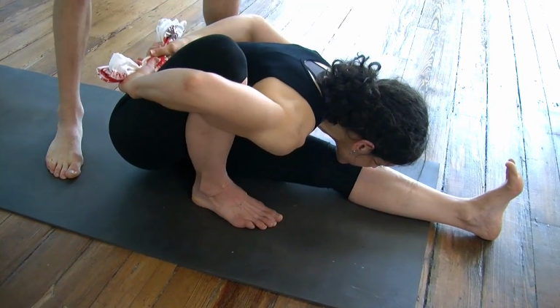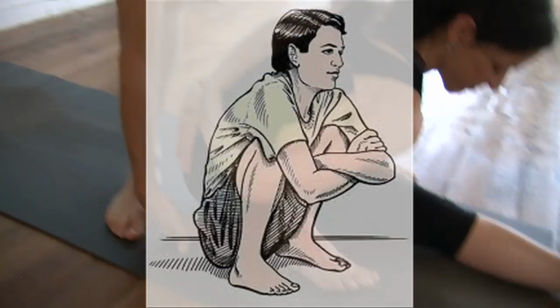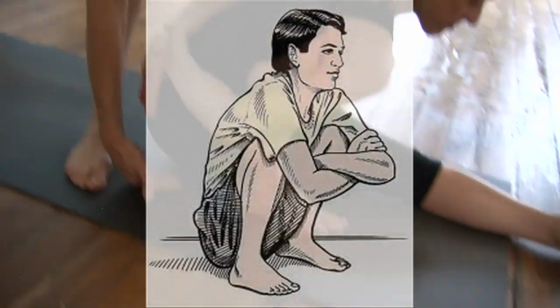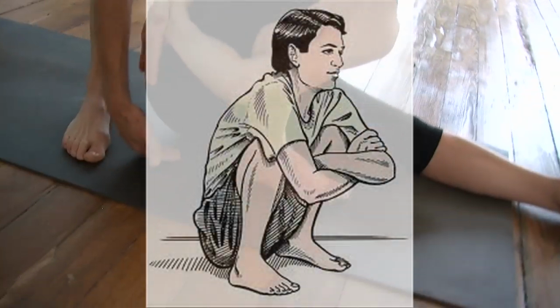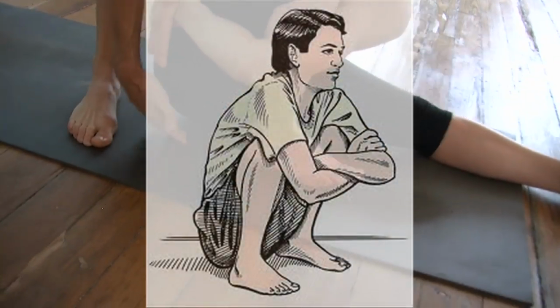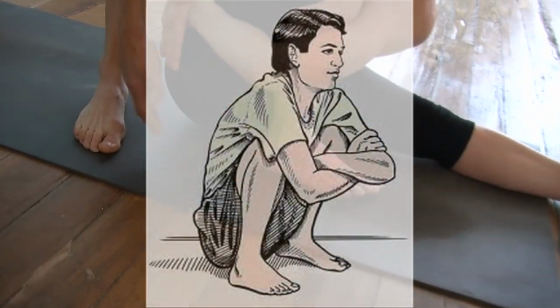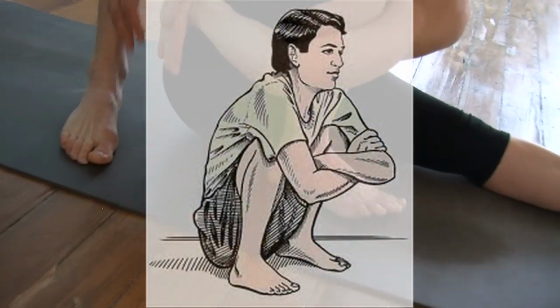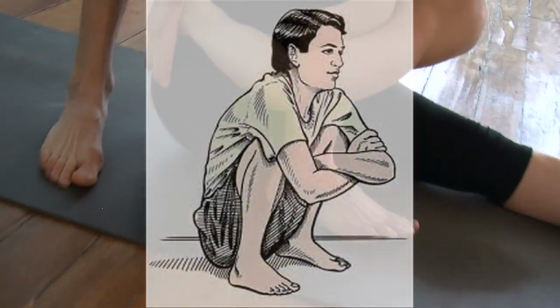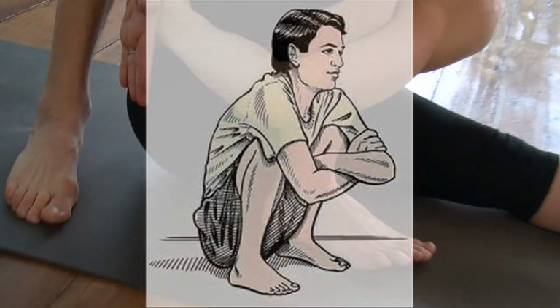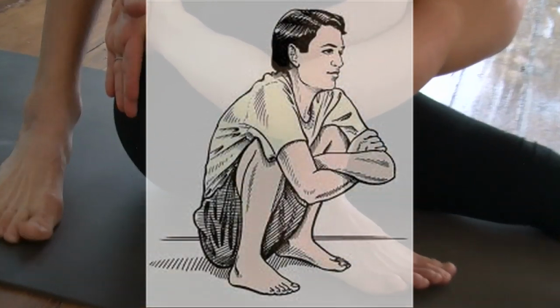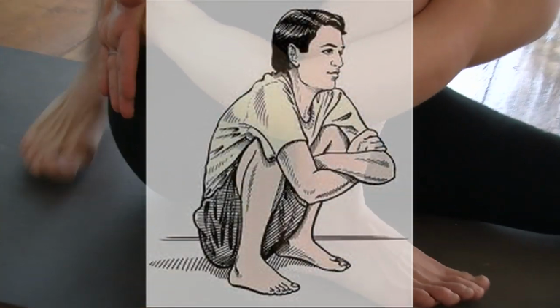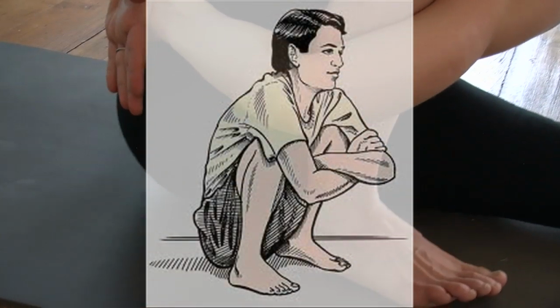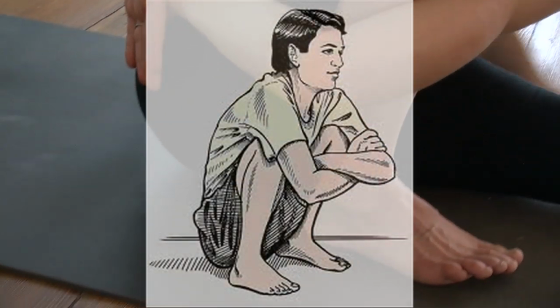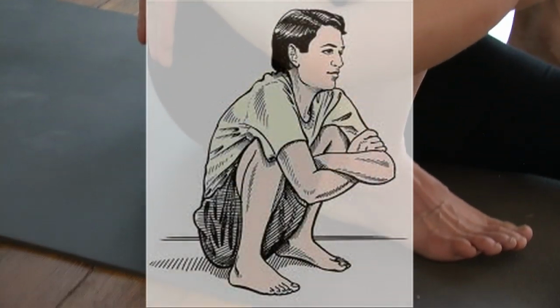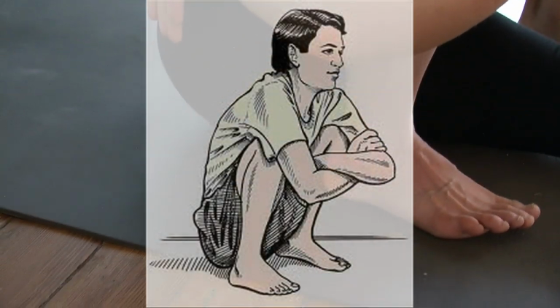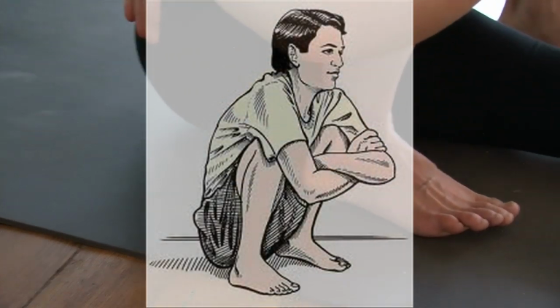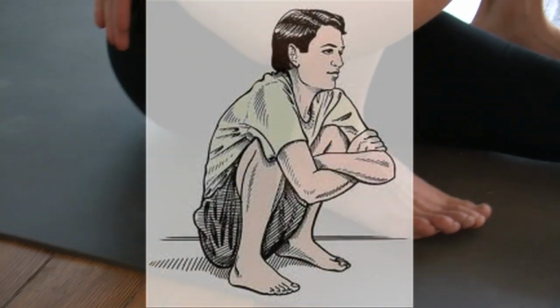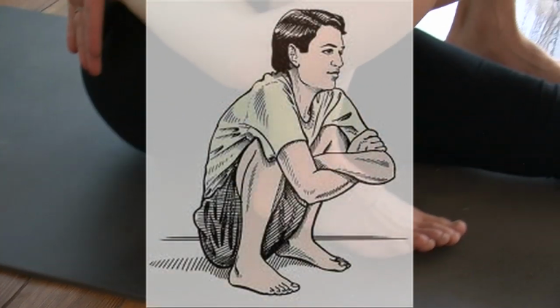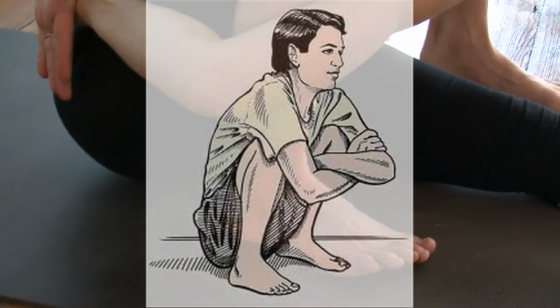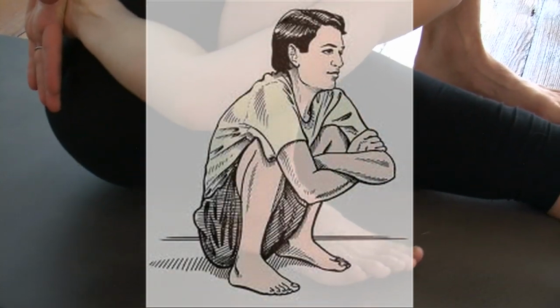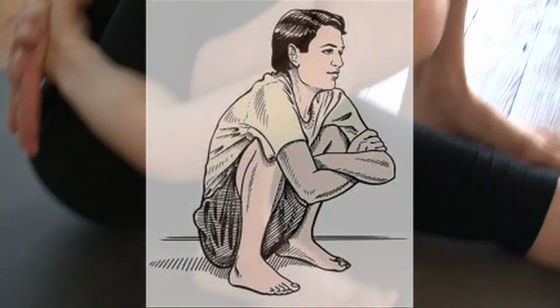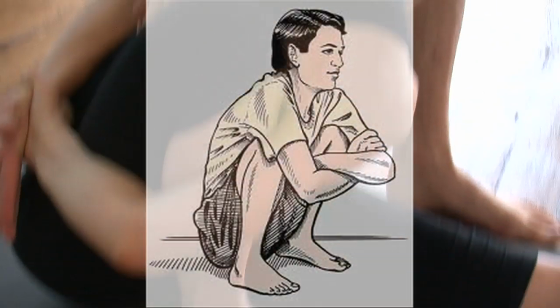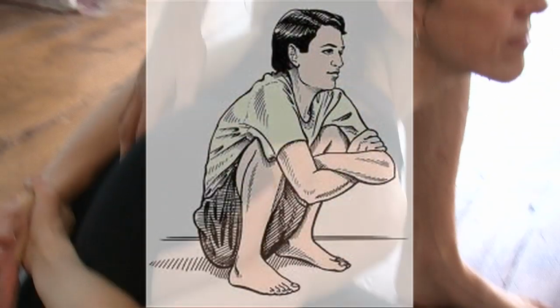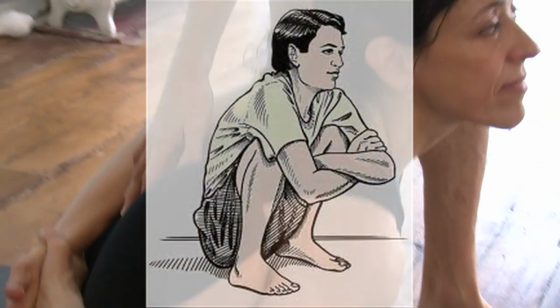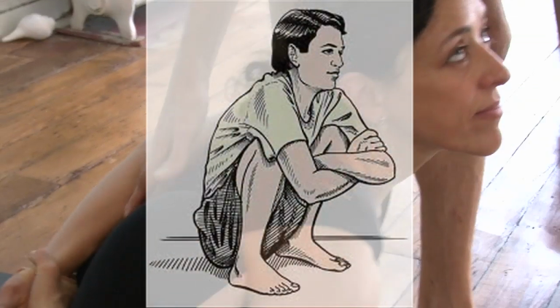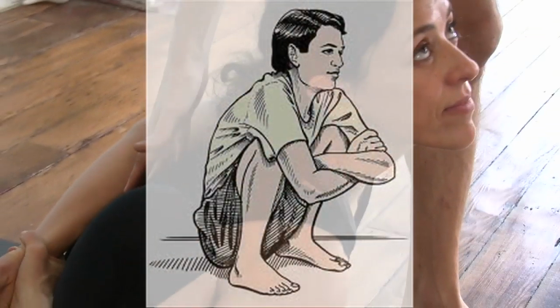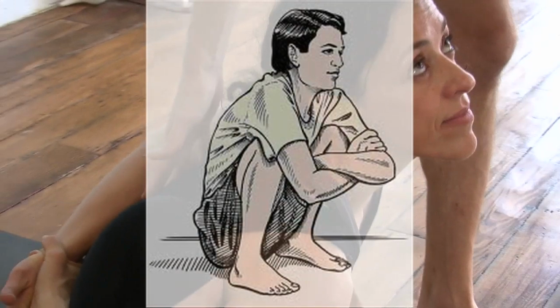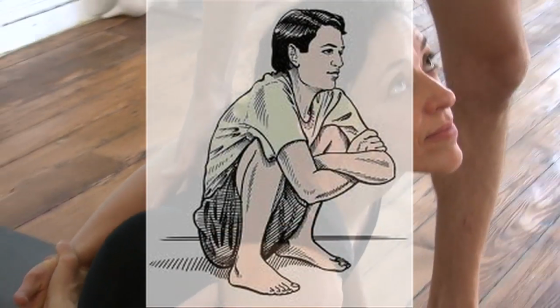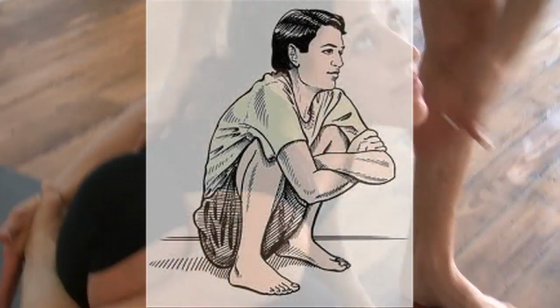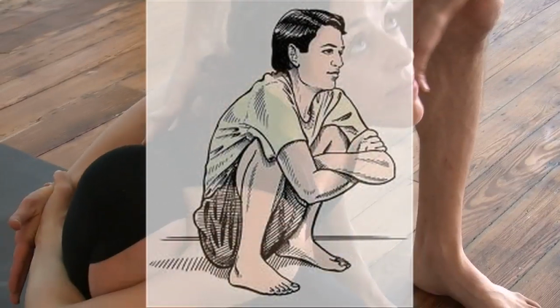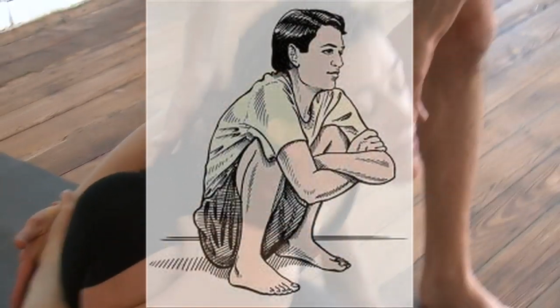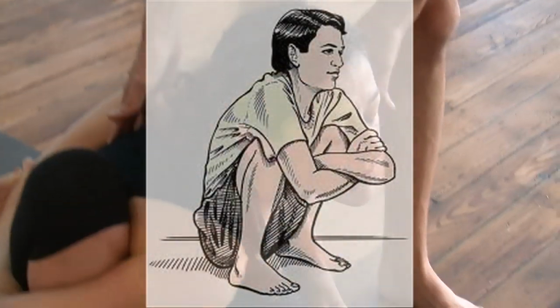Thank you for joining me for the Asana Kitchen Quick Recipes — Marichyasana A.